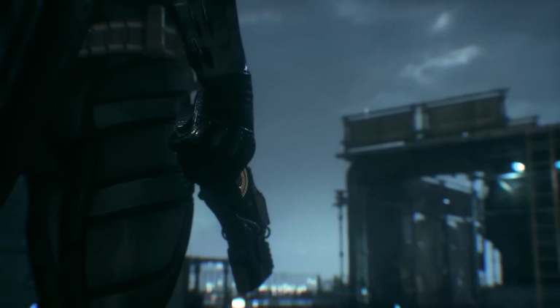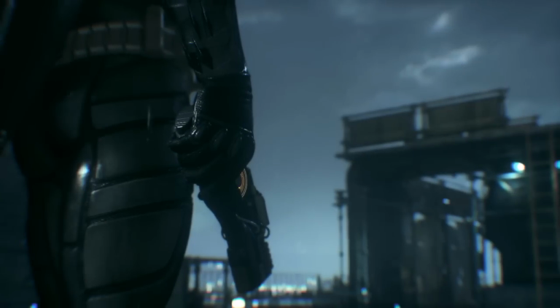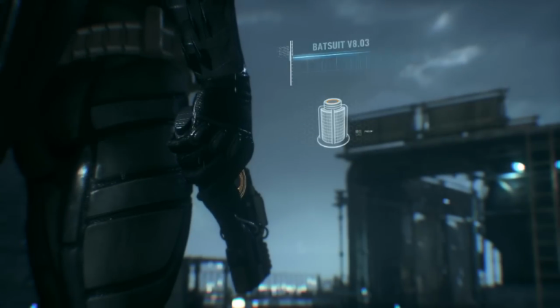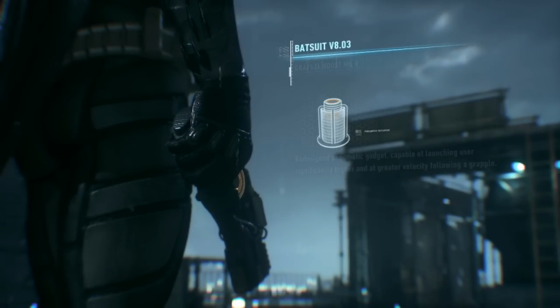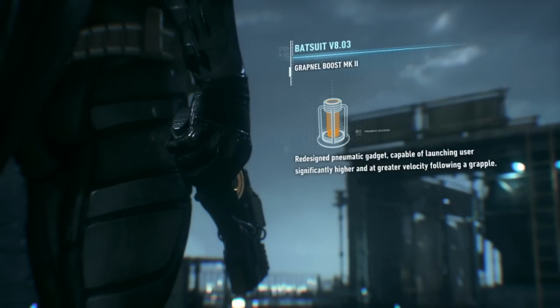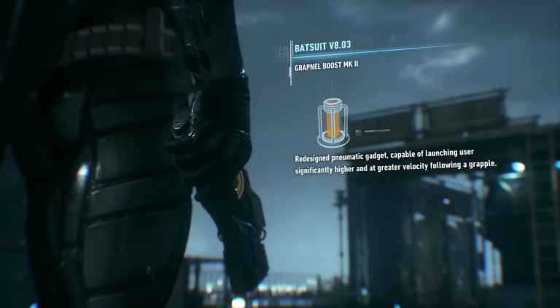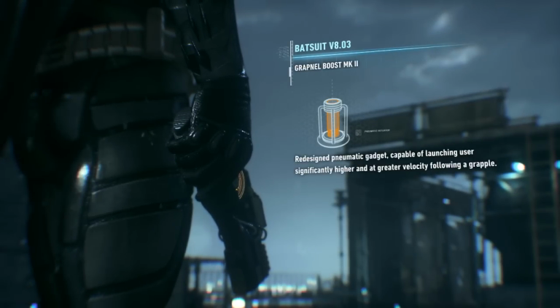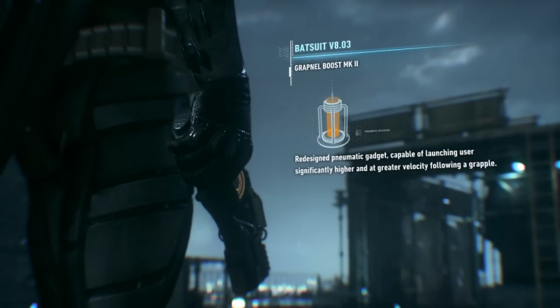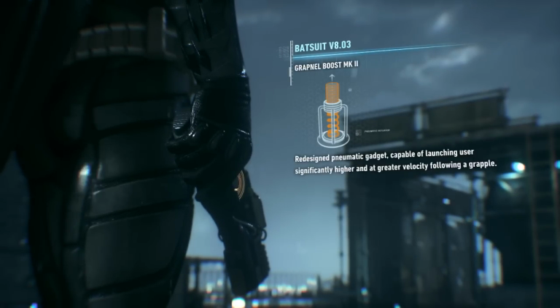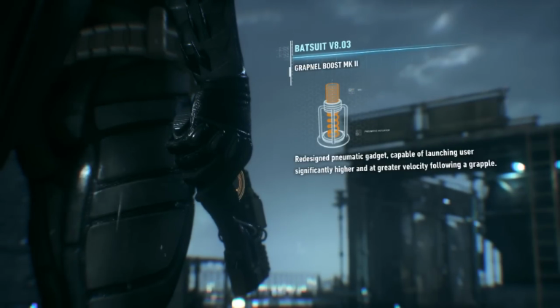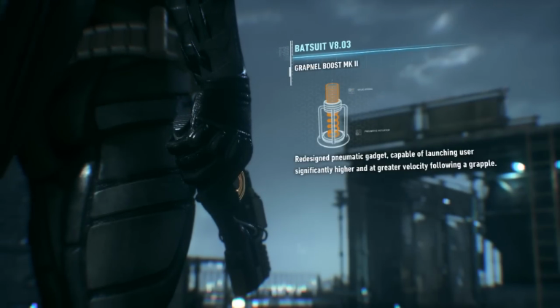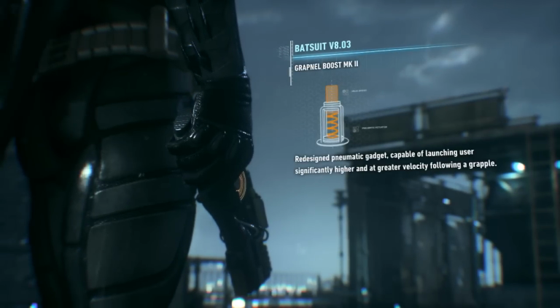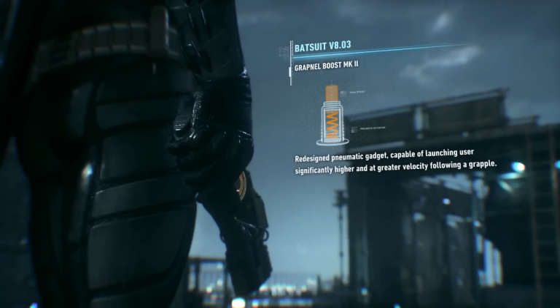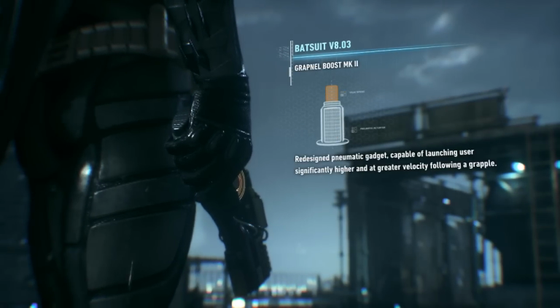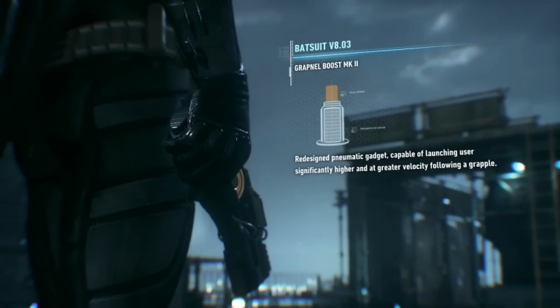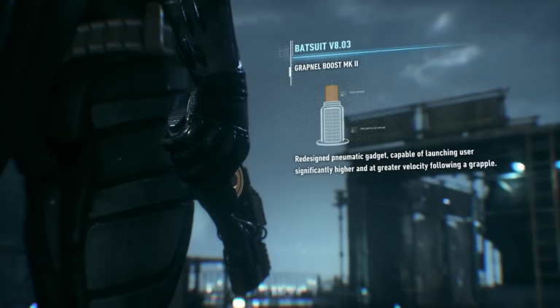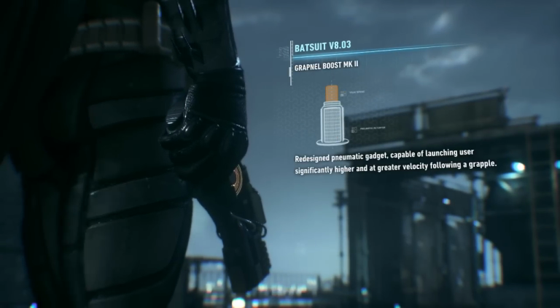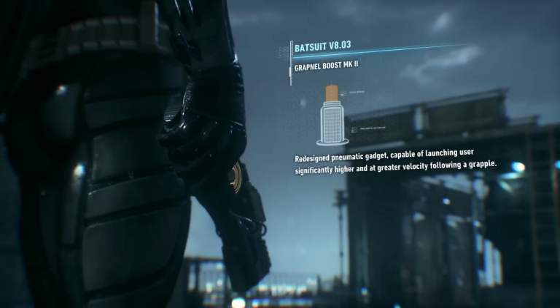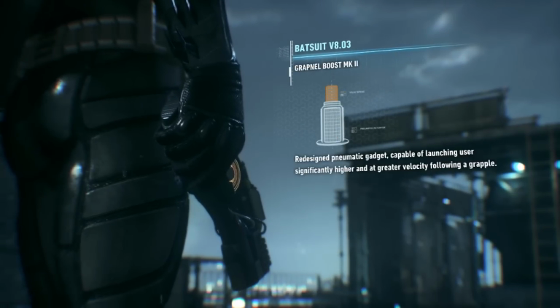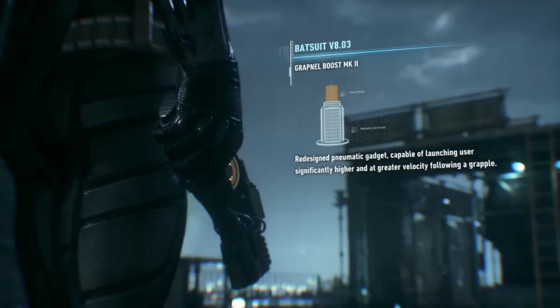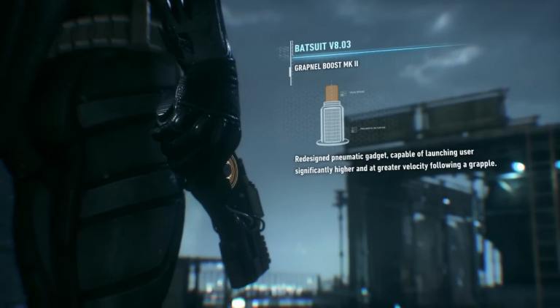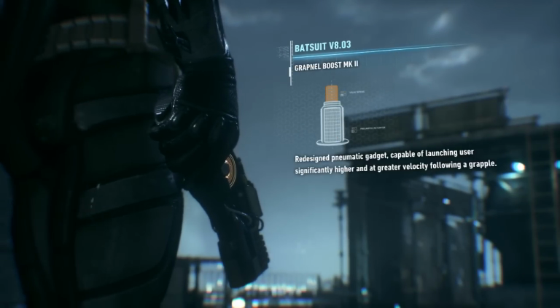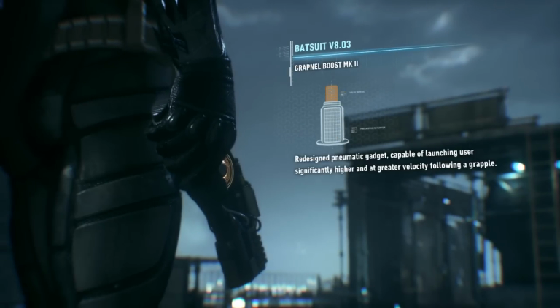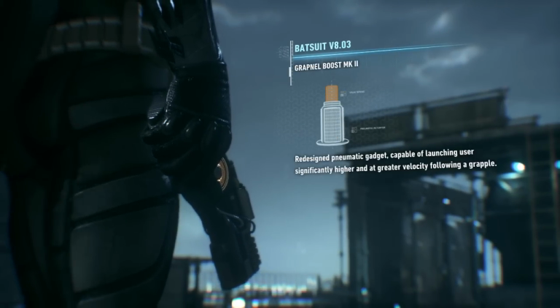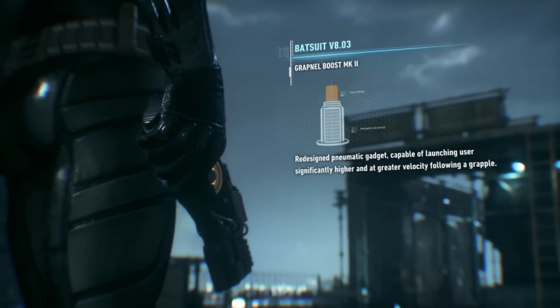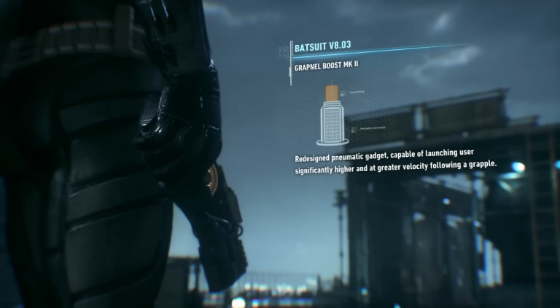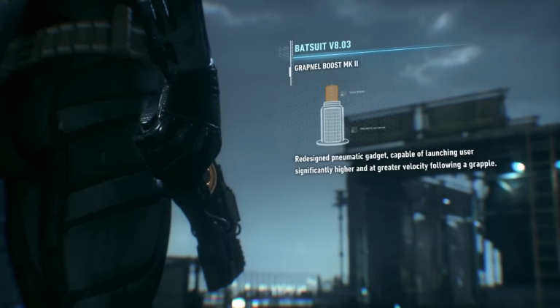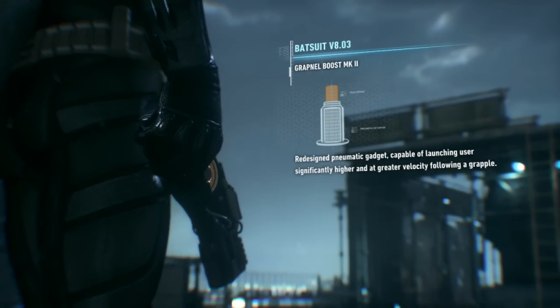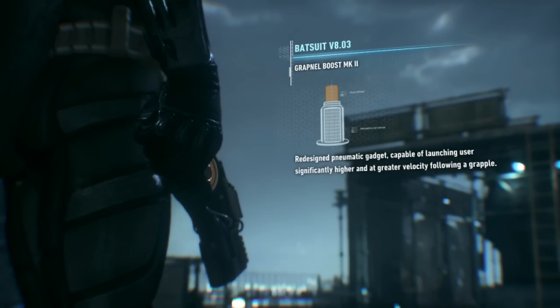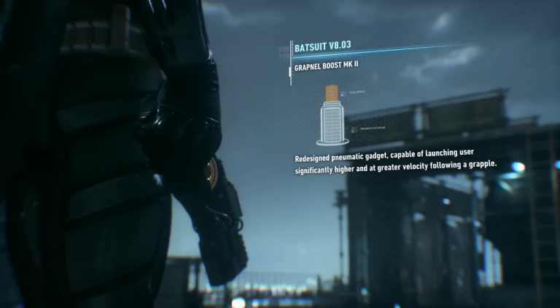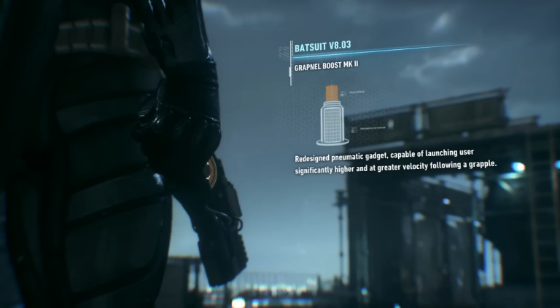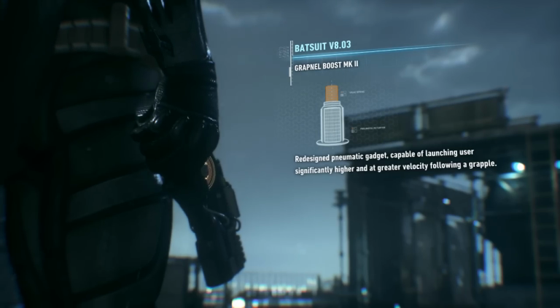Speaking of which, the new Grapnel launcher will pull you skyward just as fast. Don't worry, Mr. Wayne. That suit can take the G's.